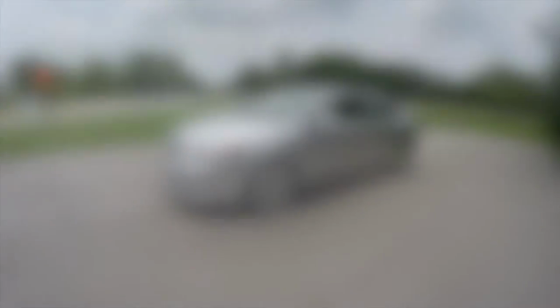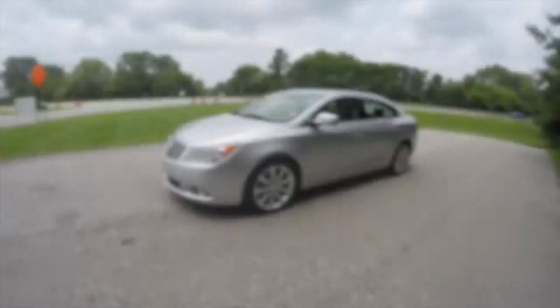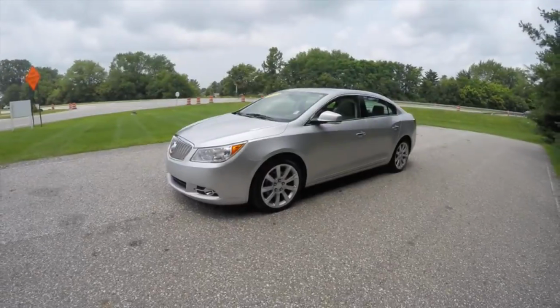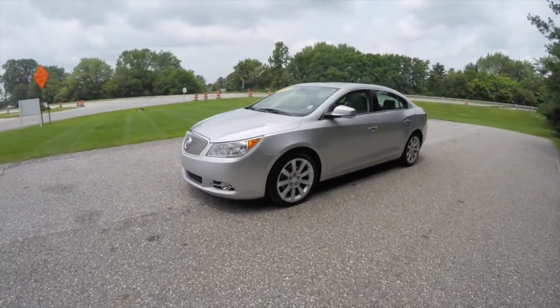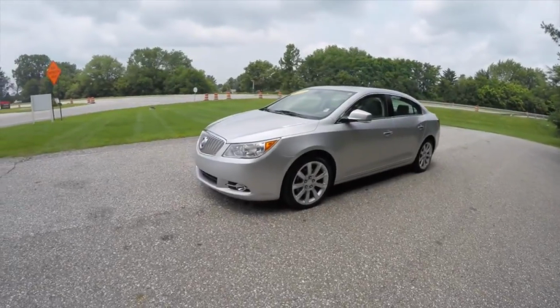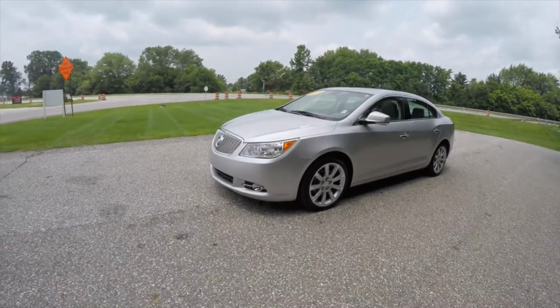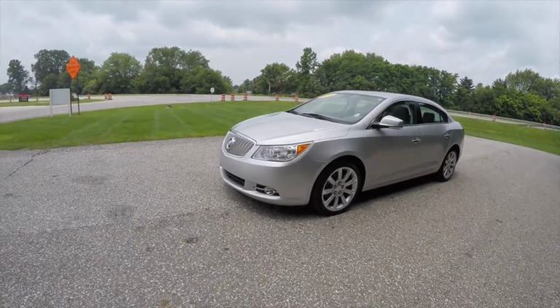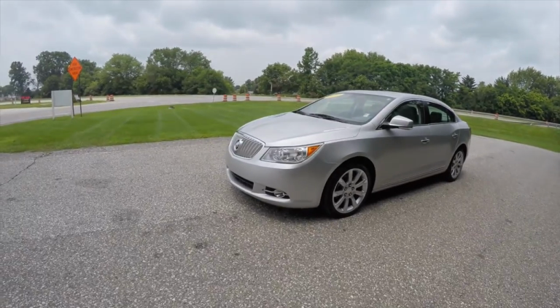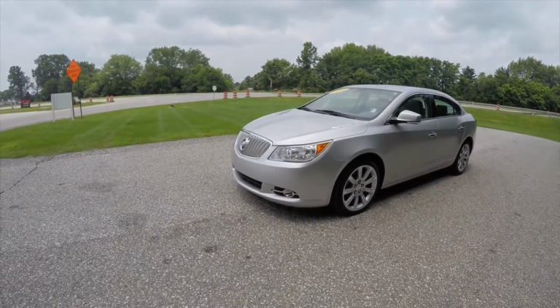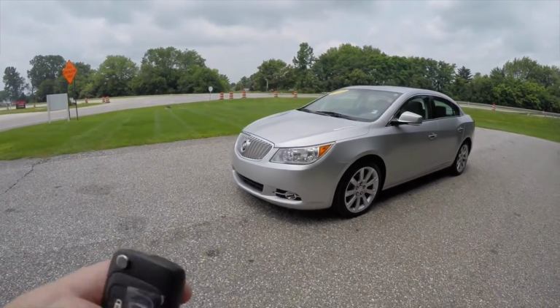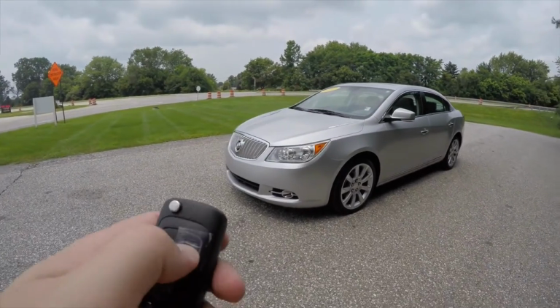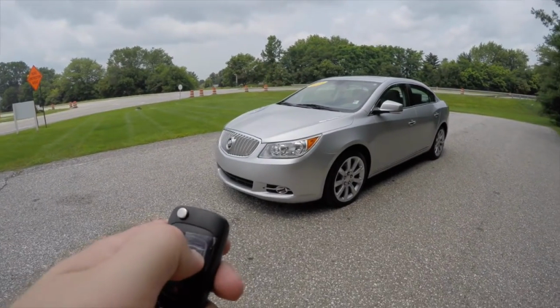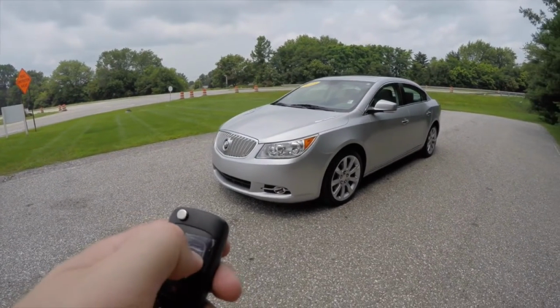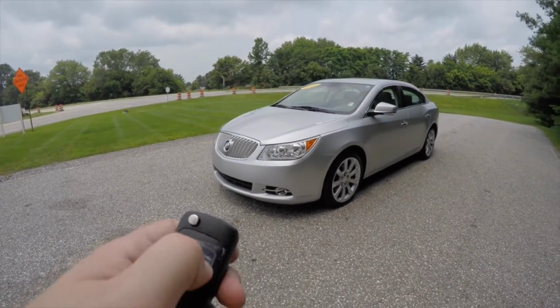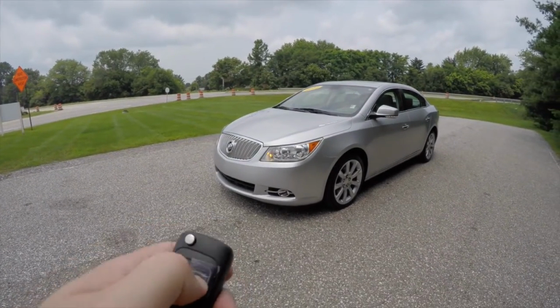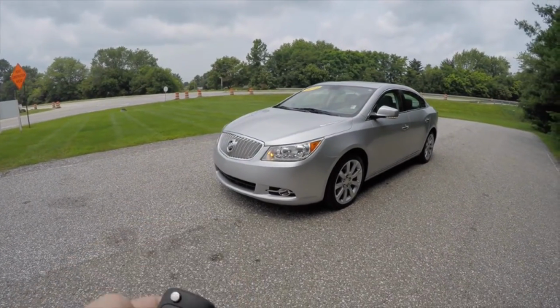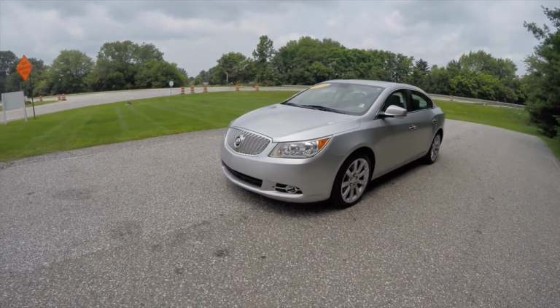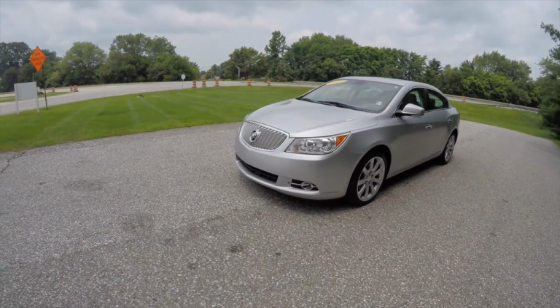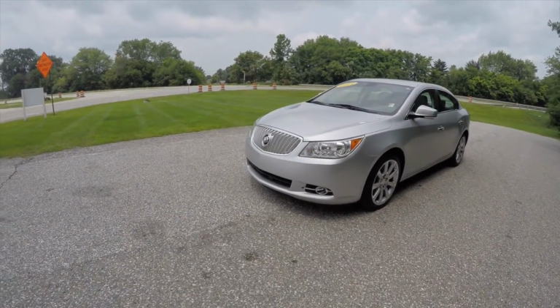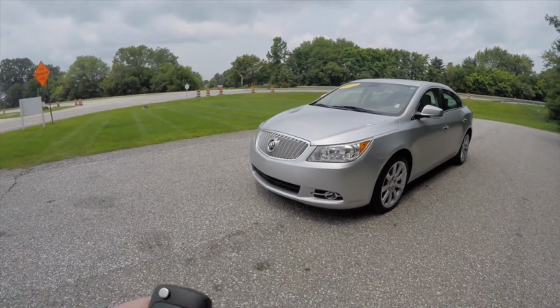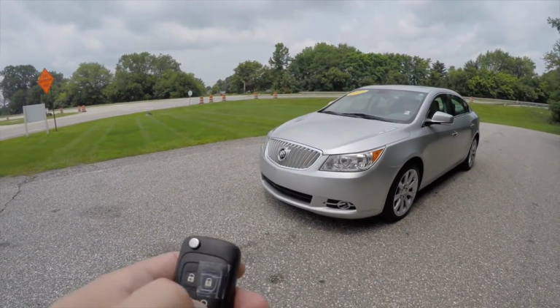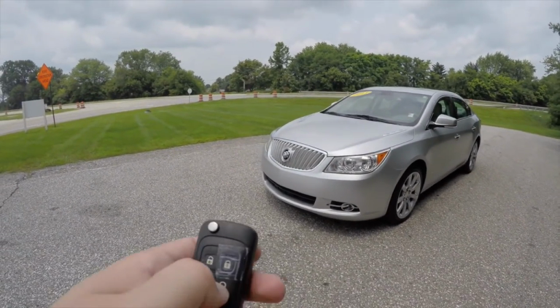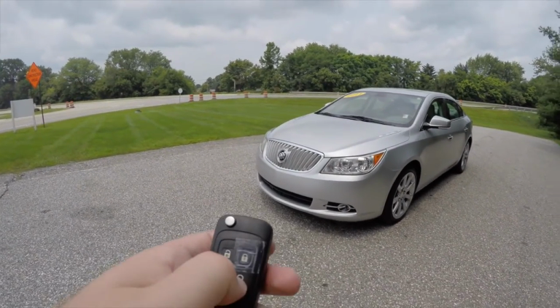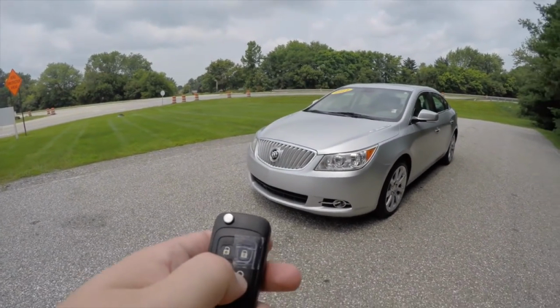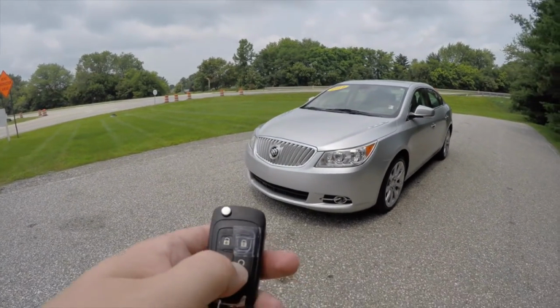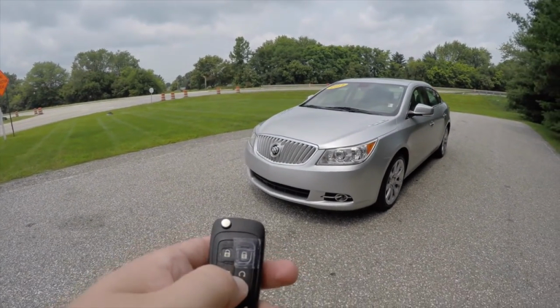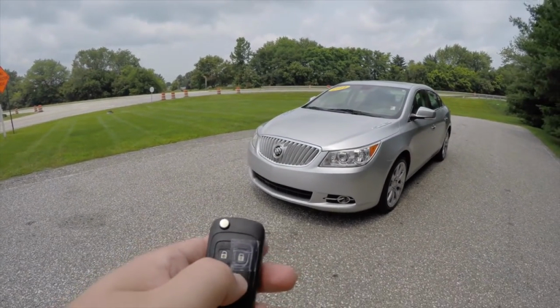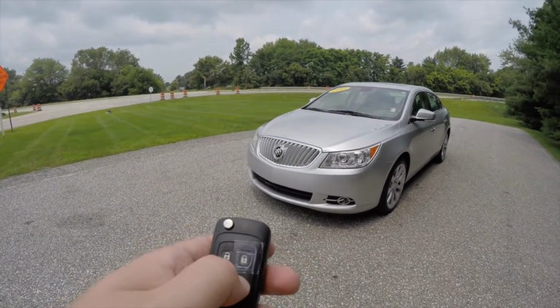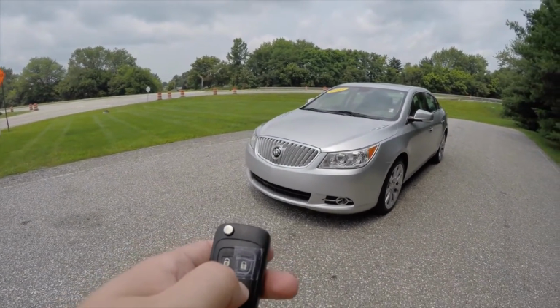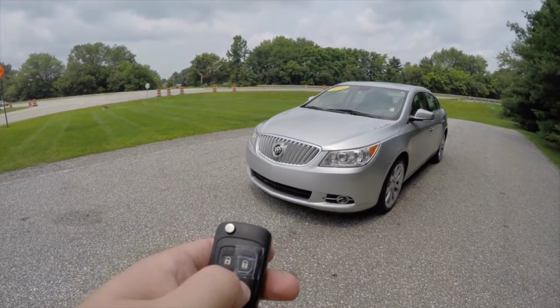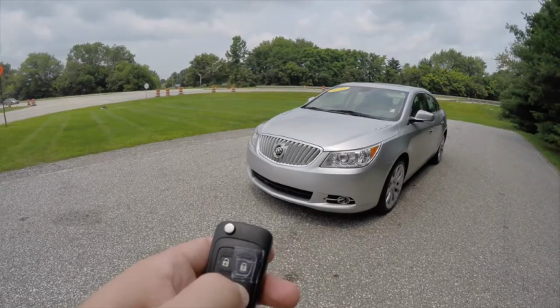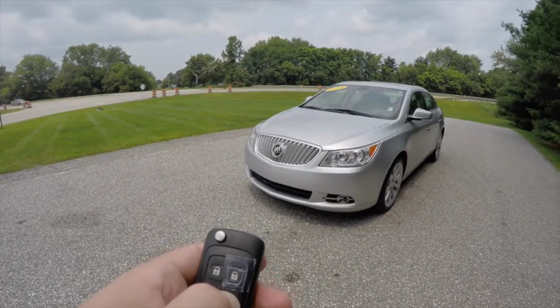To operate the remote start is easy — first you need to lock the vehicle, then just press and hold the remote start button for approximately four seconds.